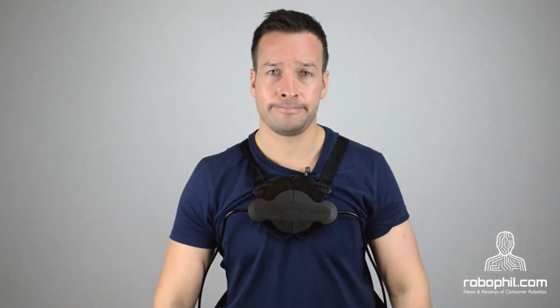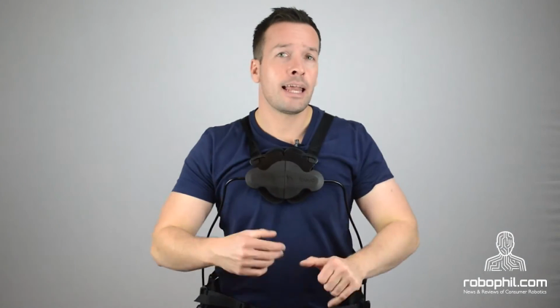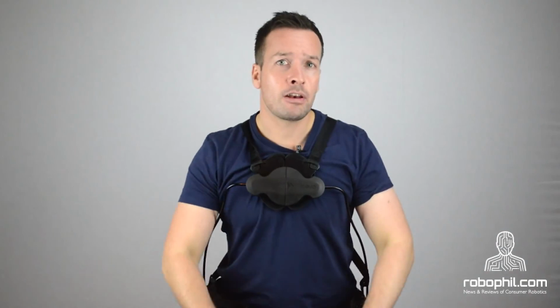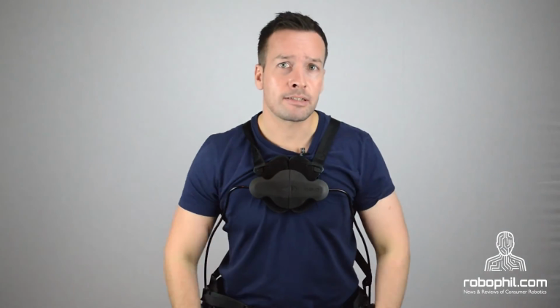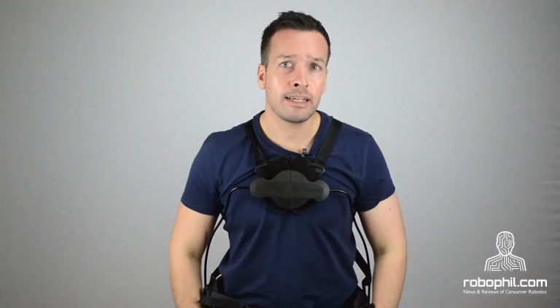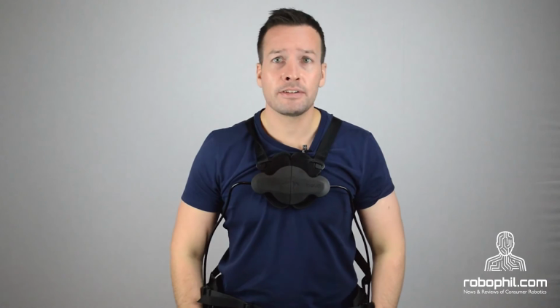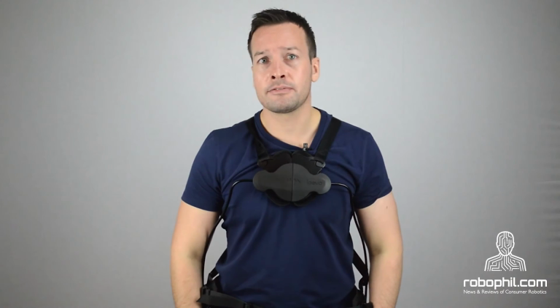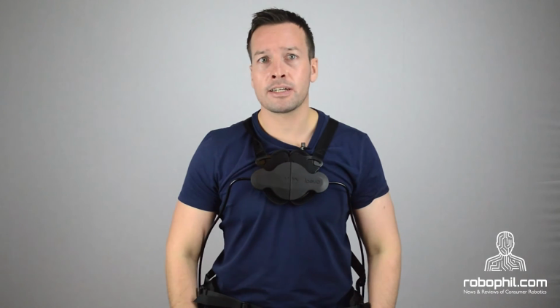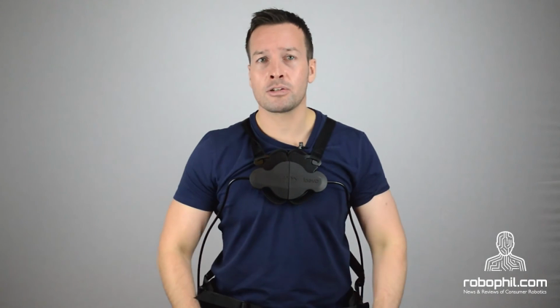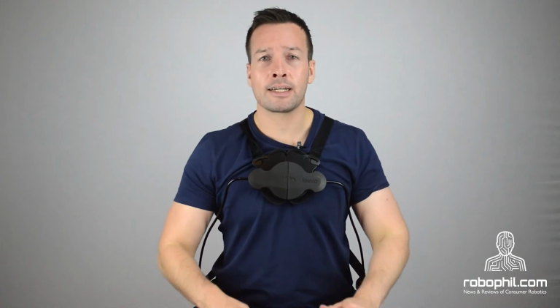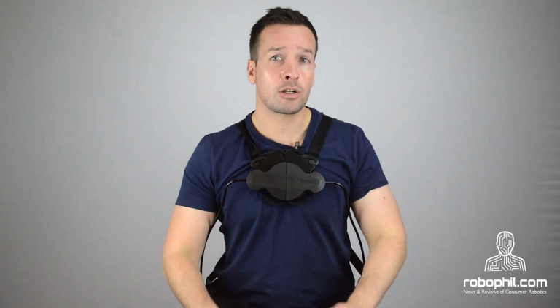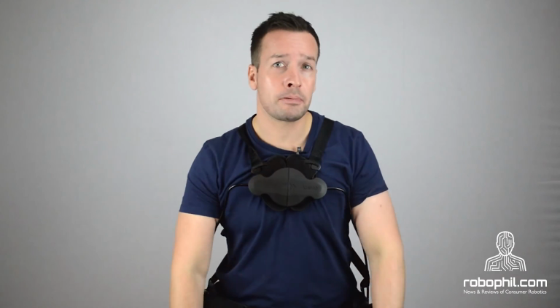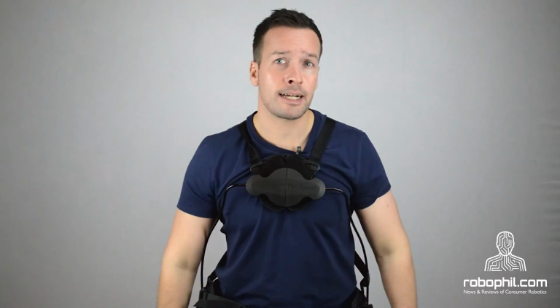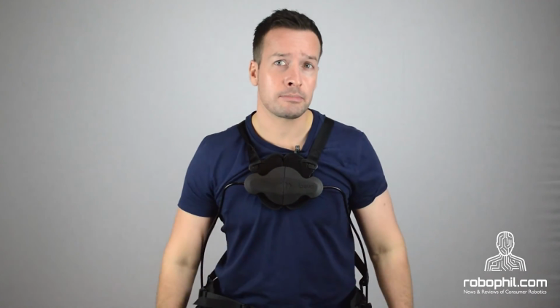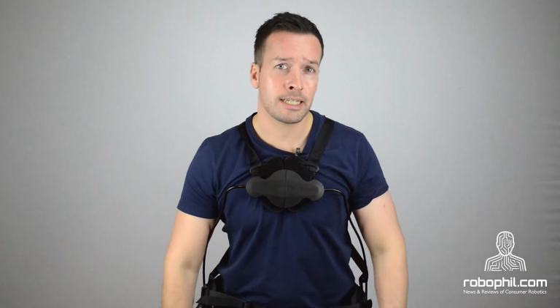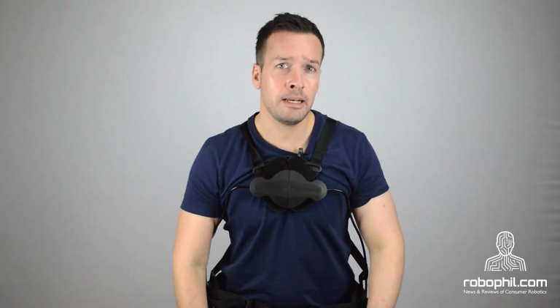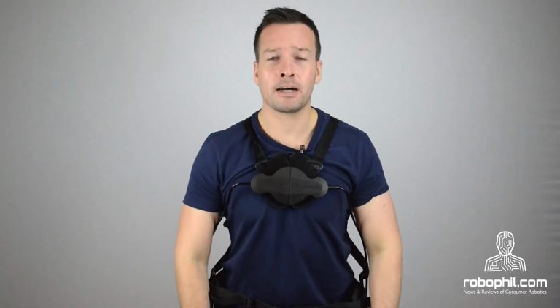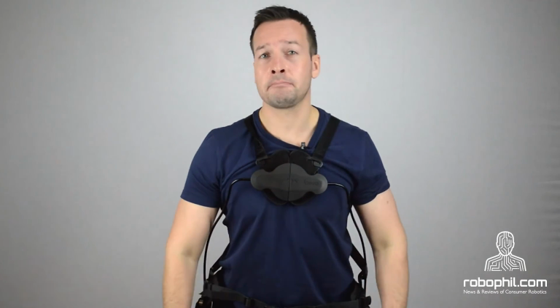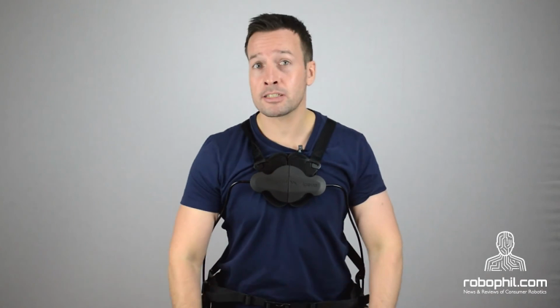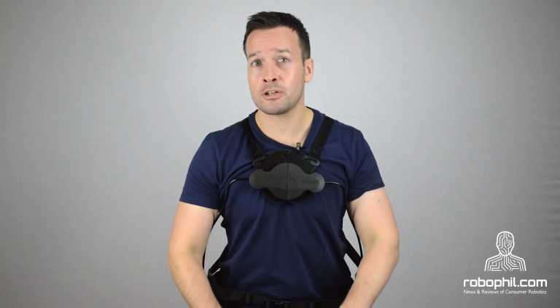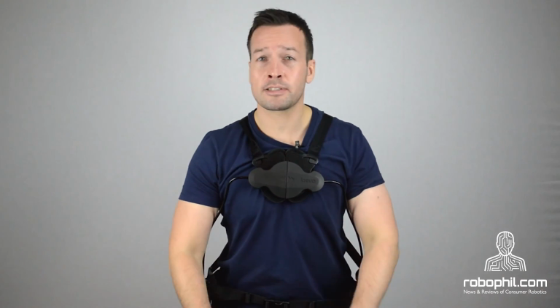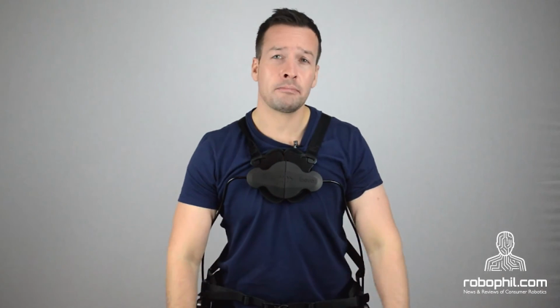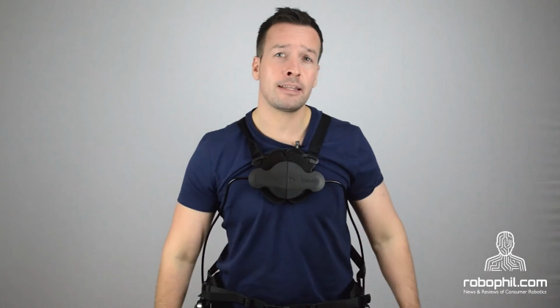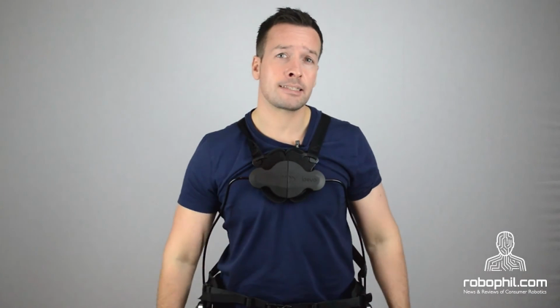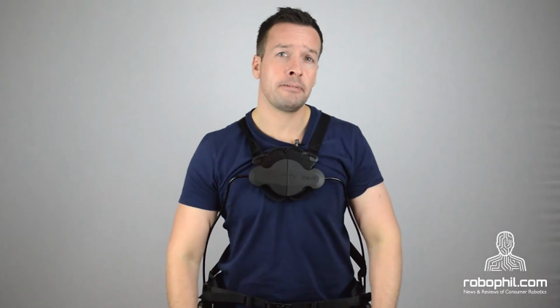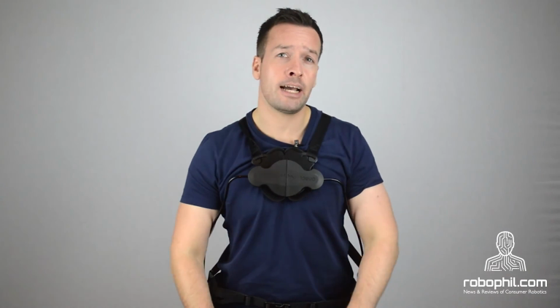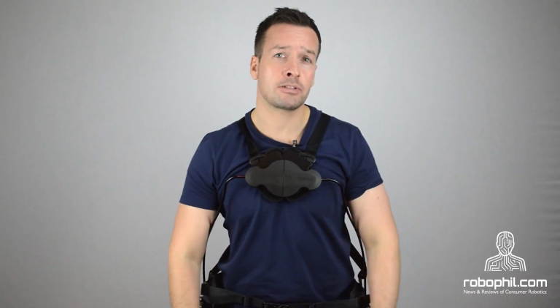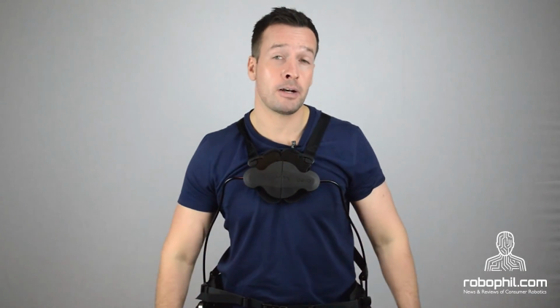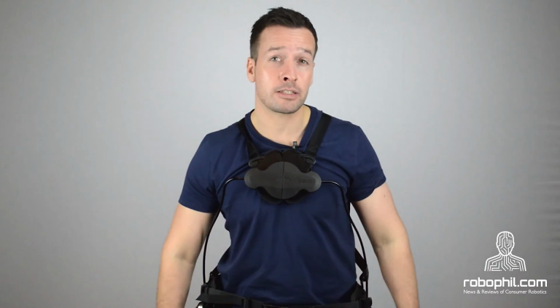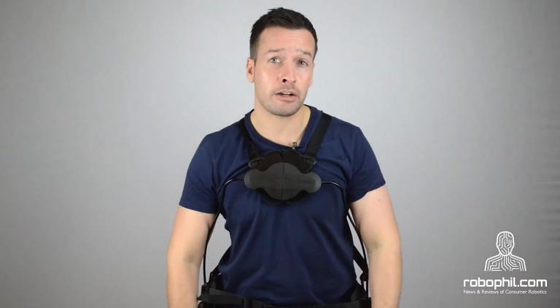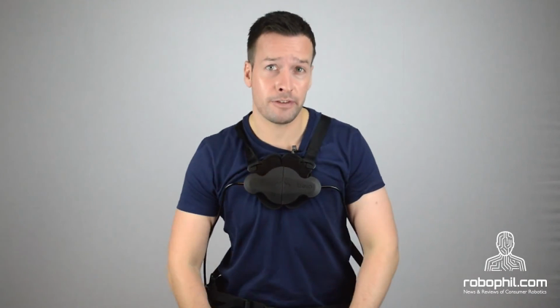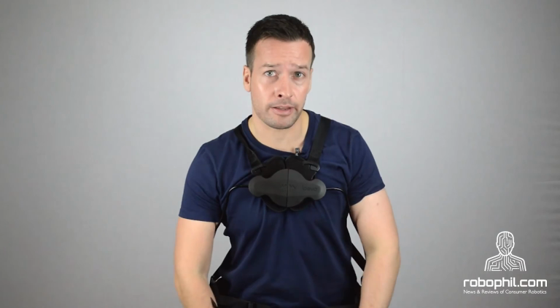Levo likes to think of its device not as a complicated machine, but as a bicycle — something that simply helps a person go further.